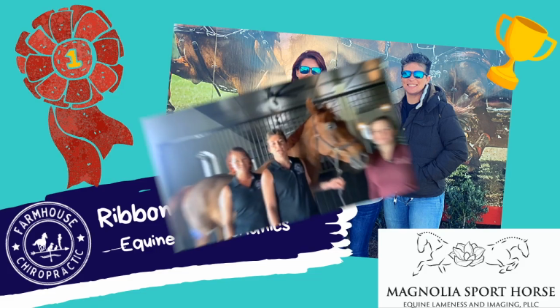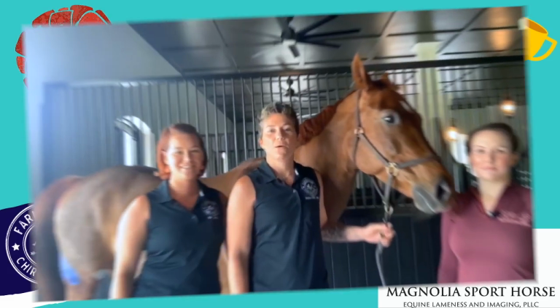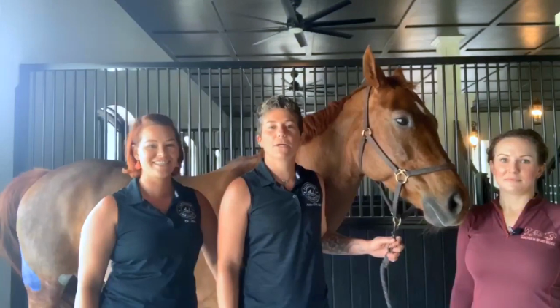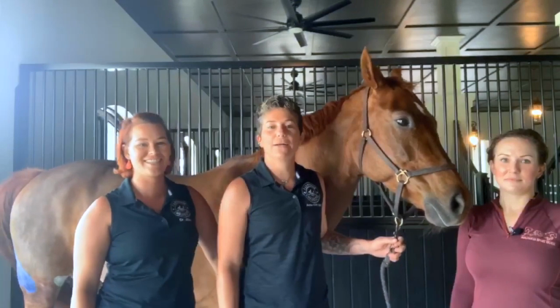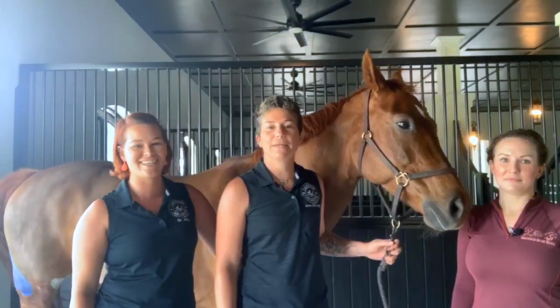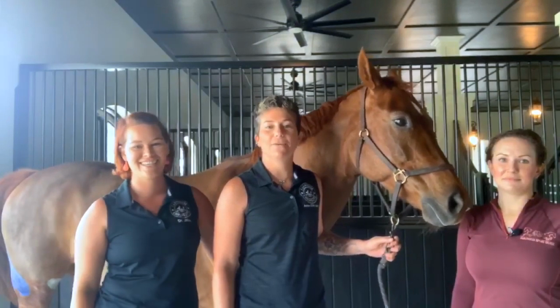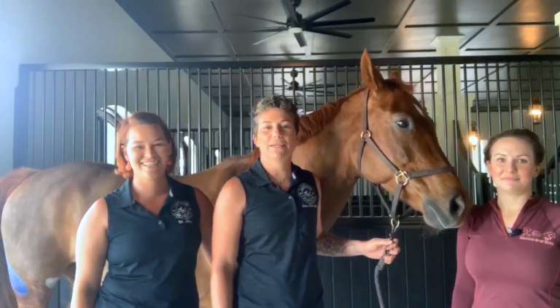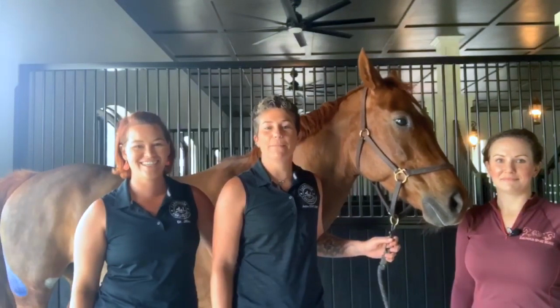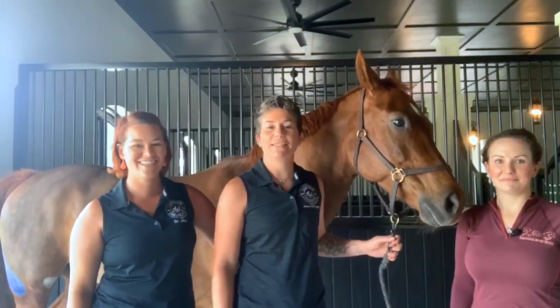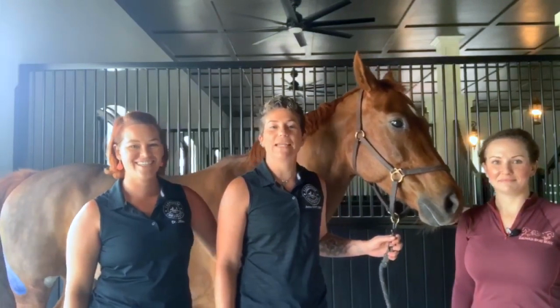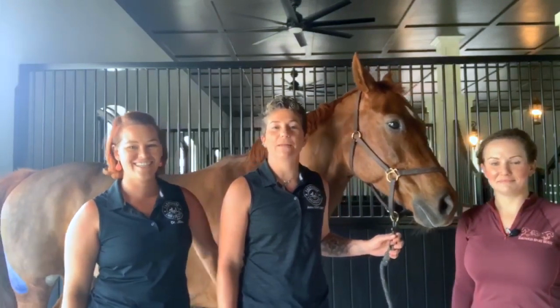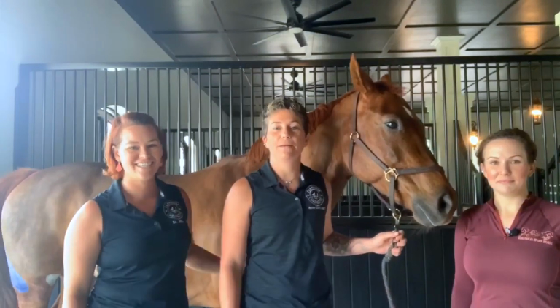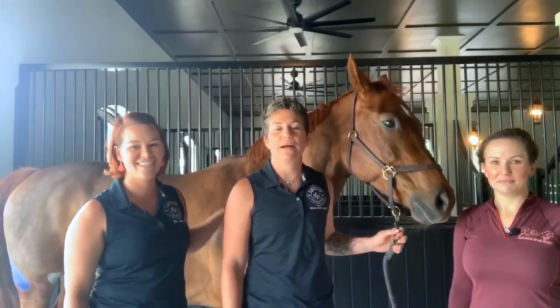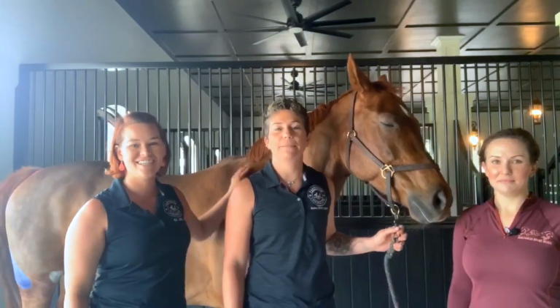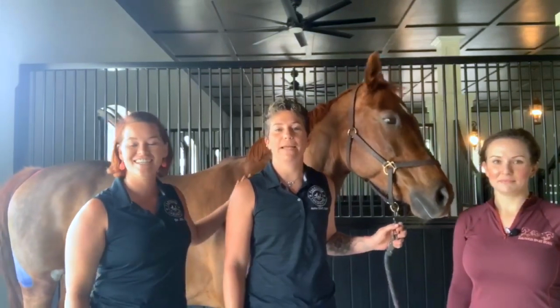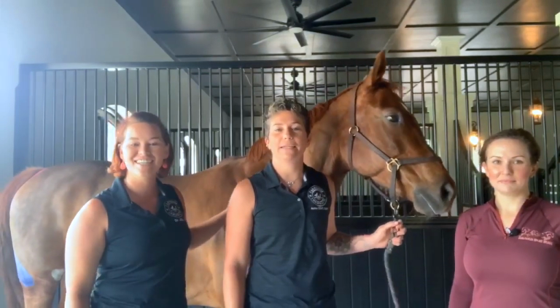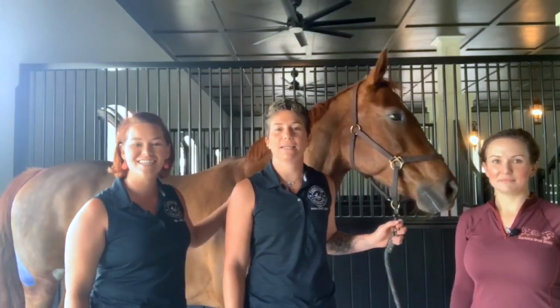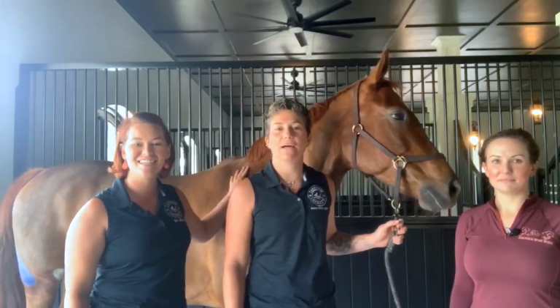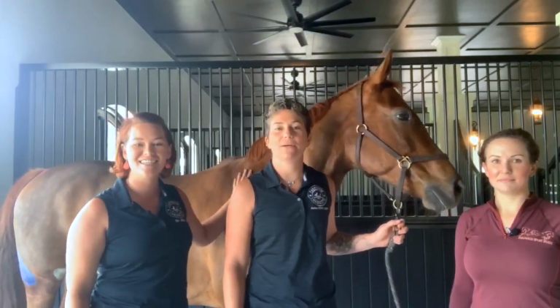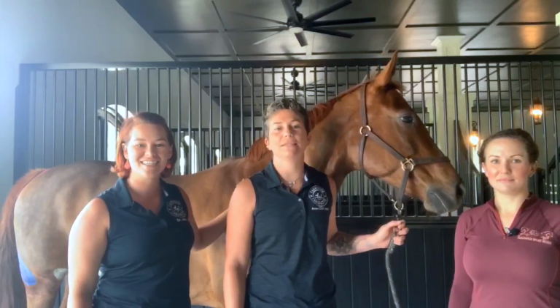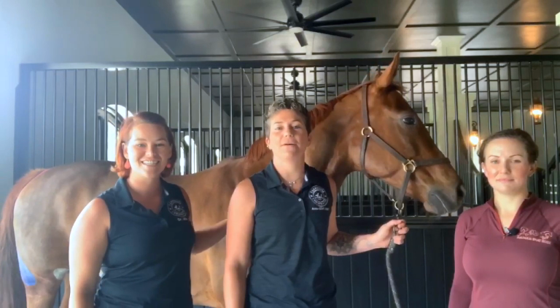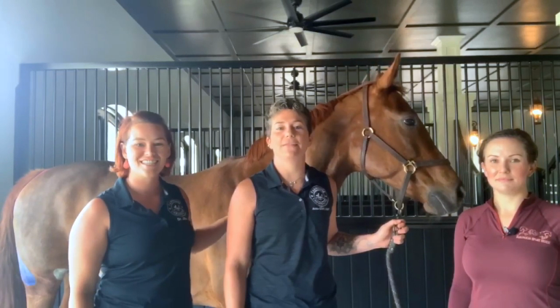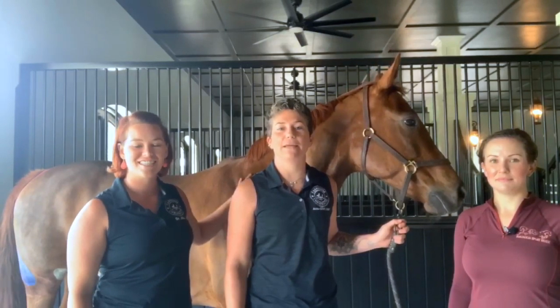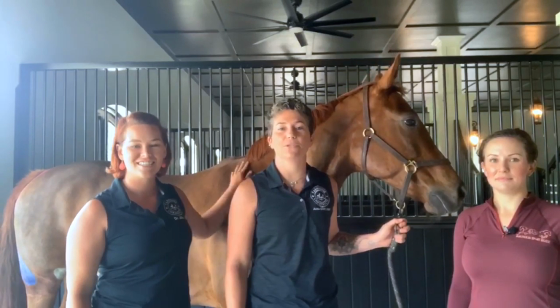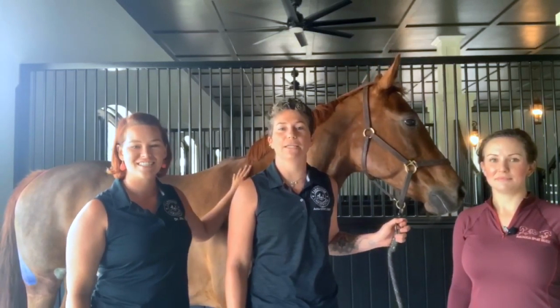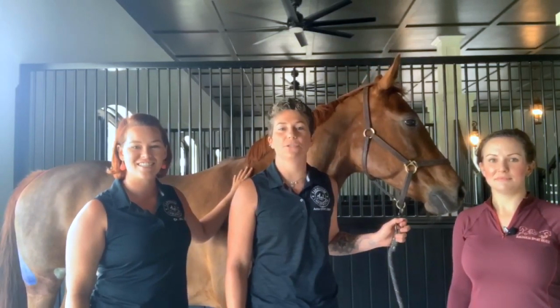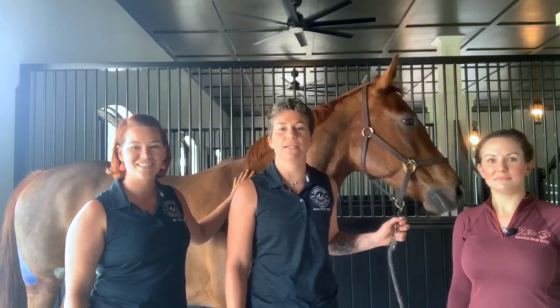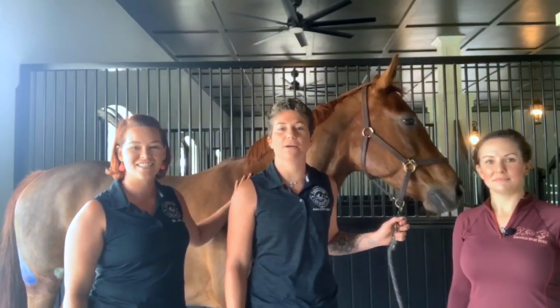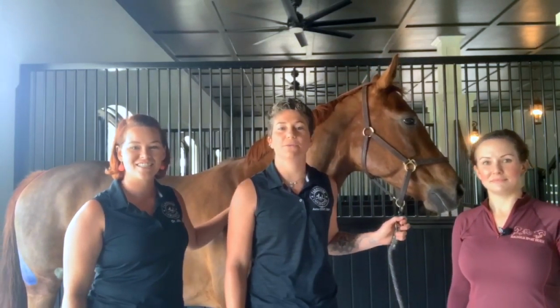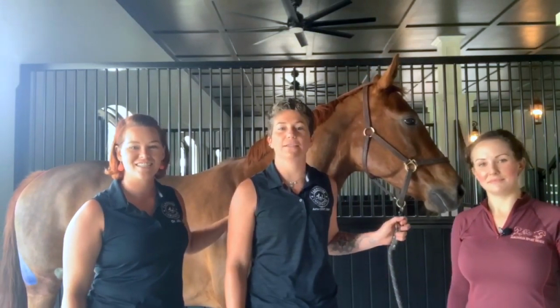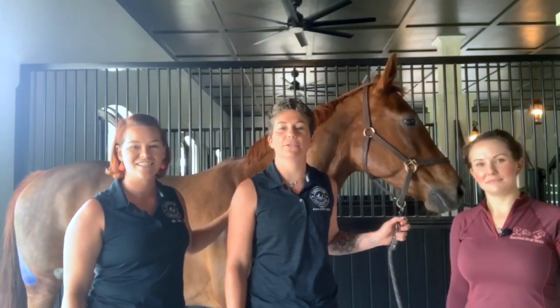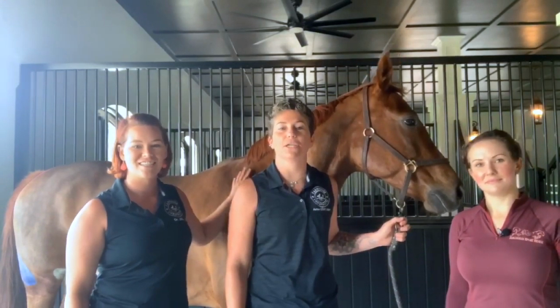We're going to be covering the basic anatomy, biomechanics, how to identify hamstring issues, and how to effectively structure treatment.